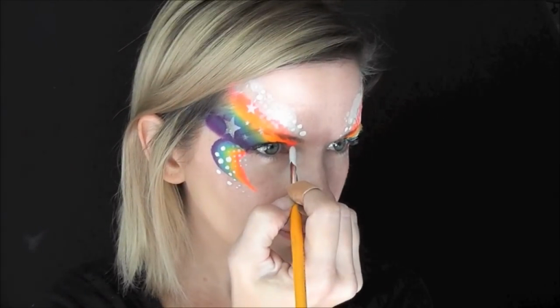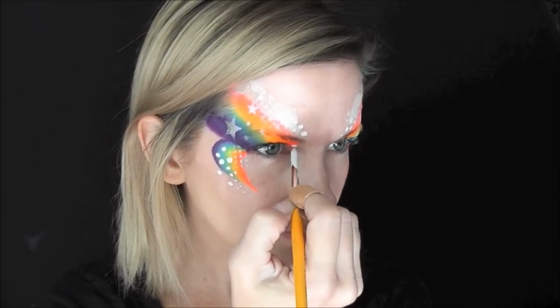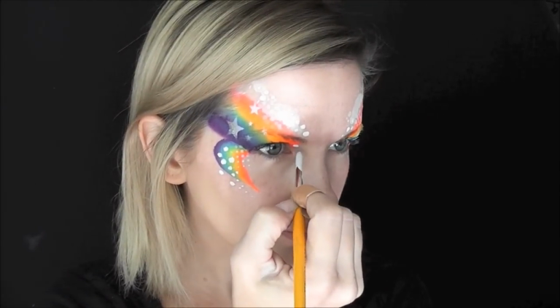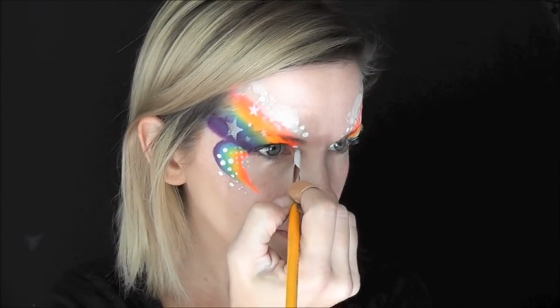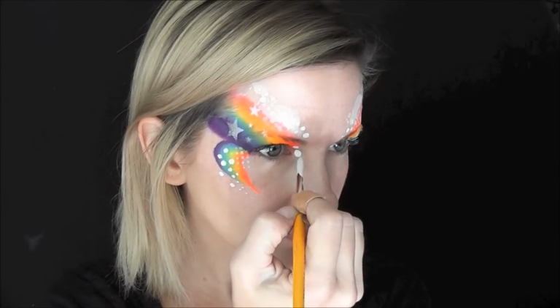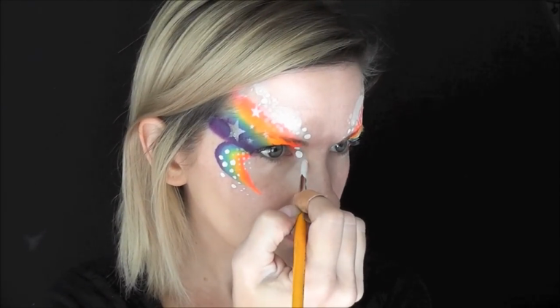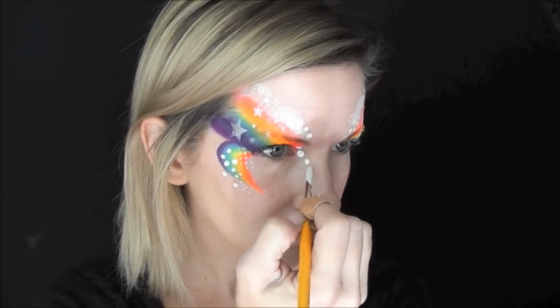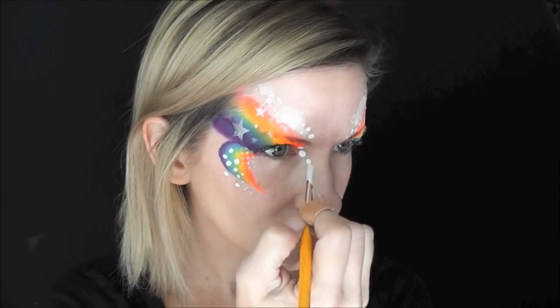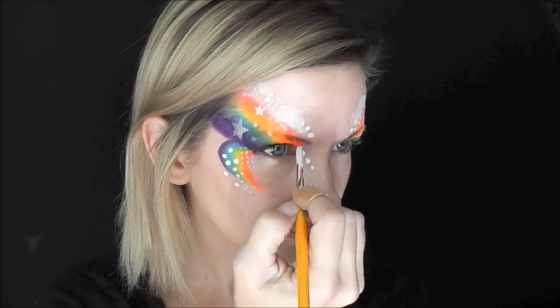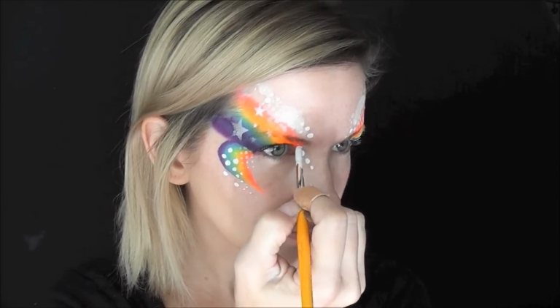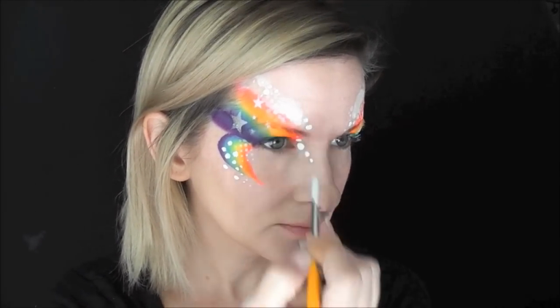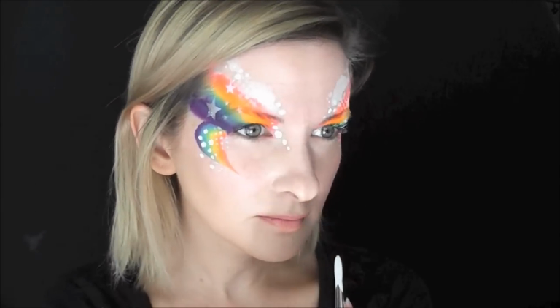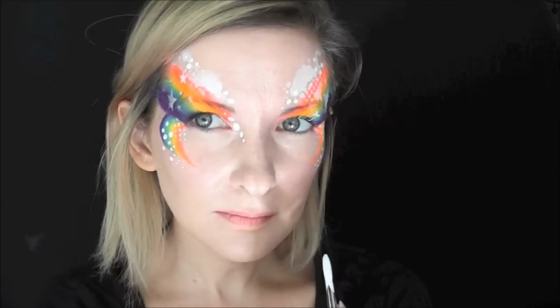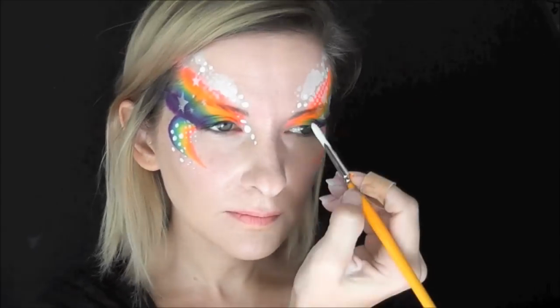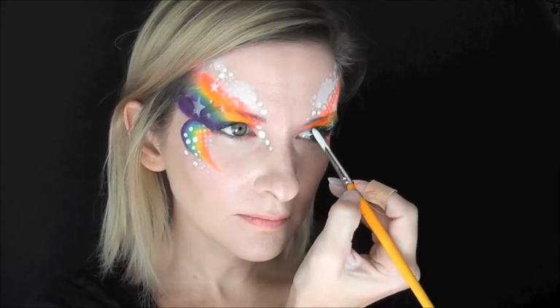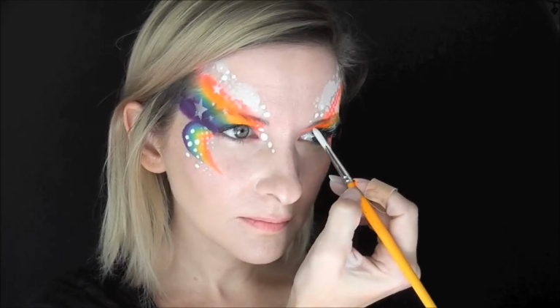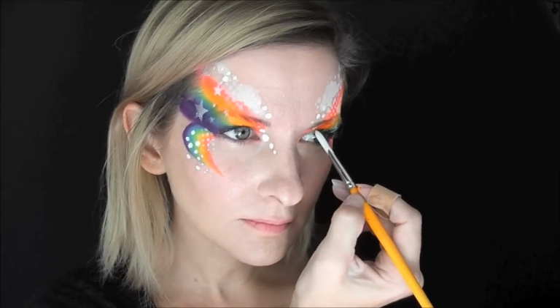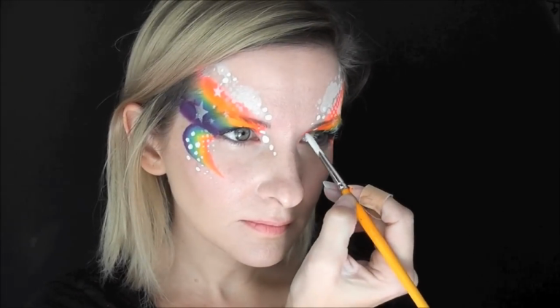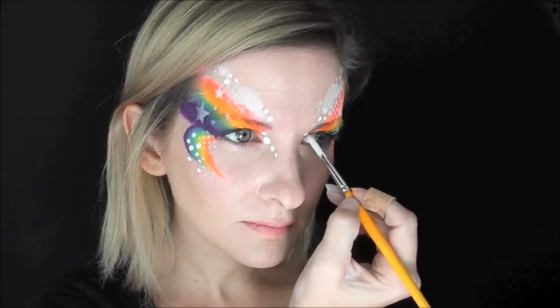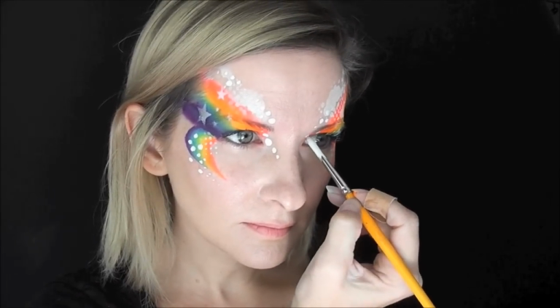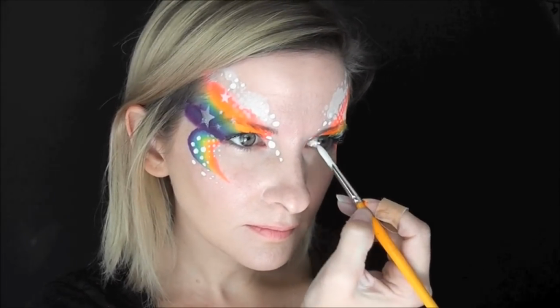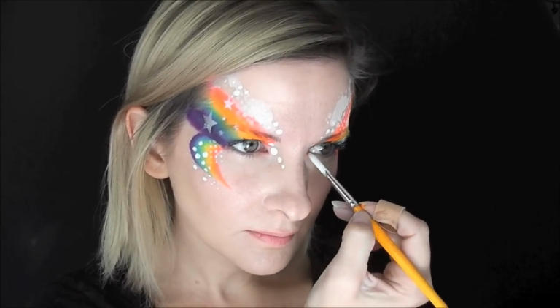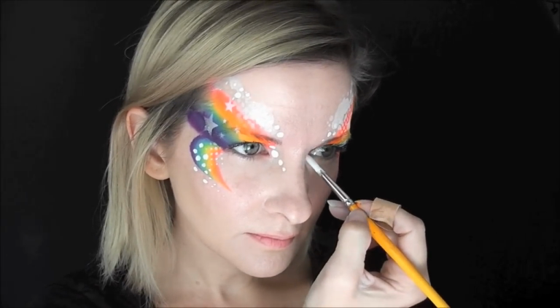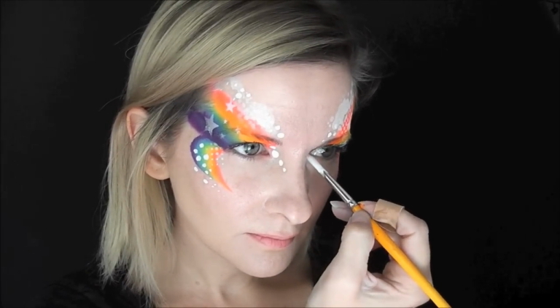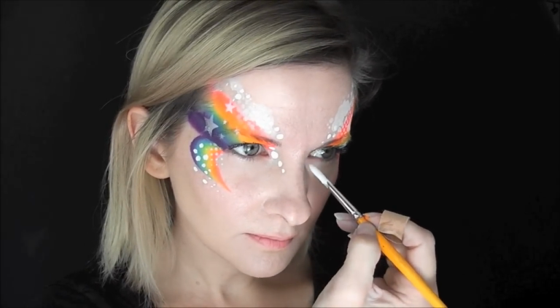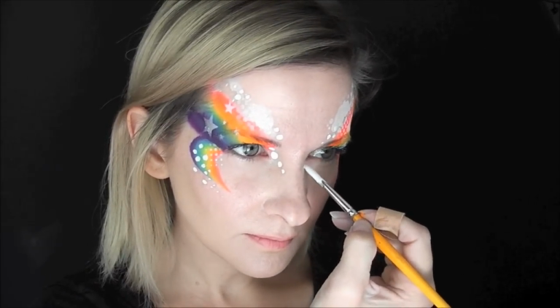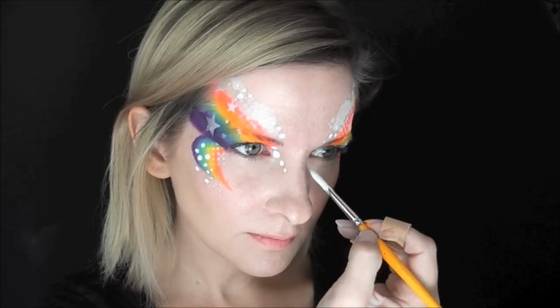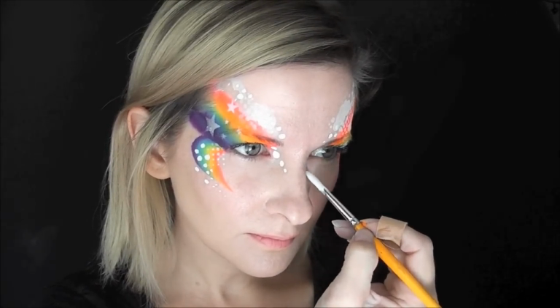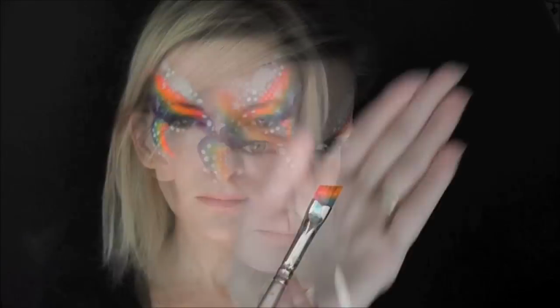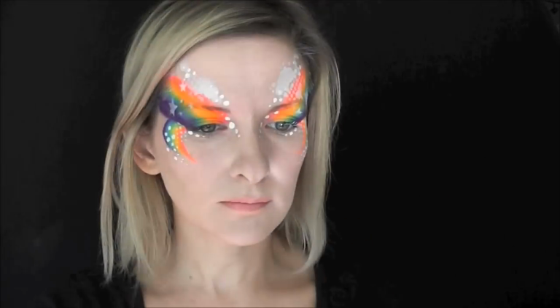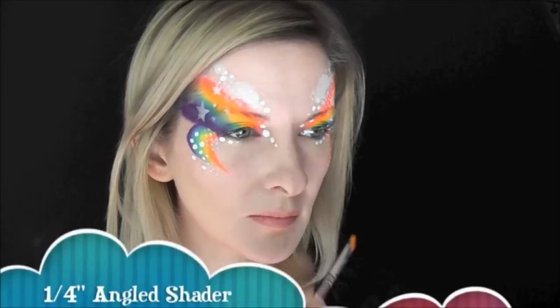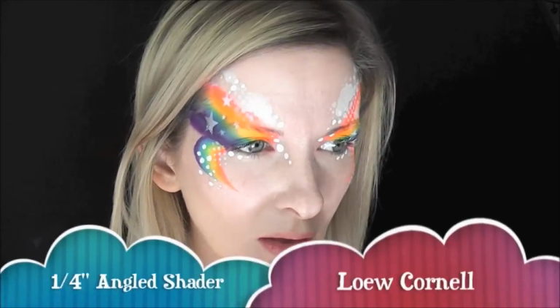Then, to finish off this look, I'm going to come to the inner corner of the eye and make a series of dots swooping down toward the center of the bridge of the nose.